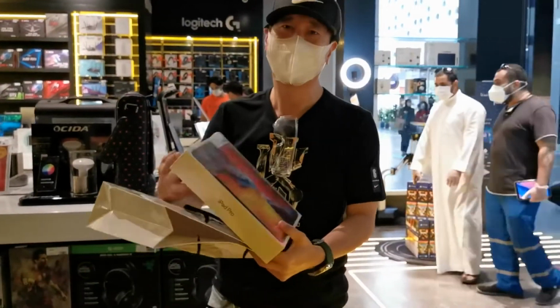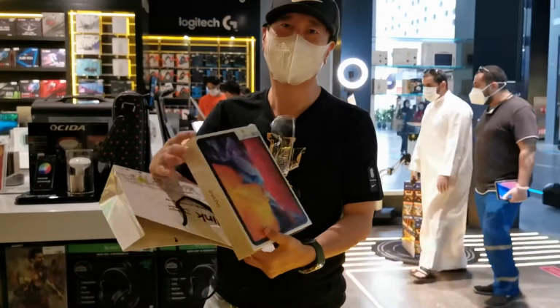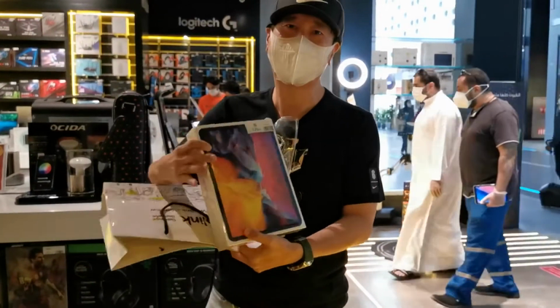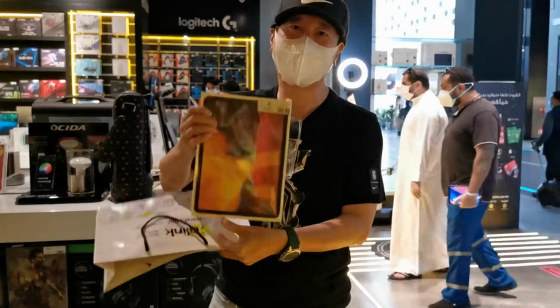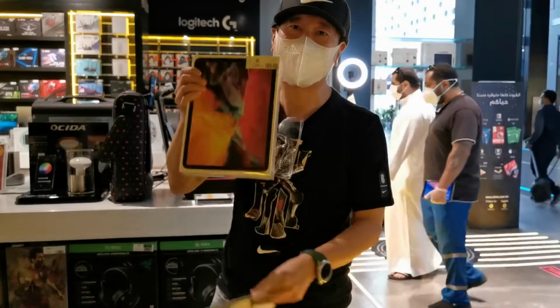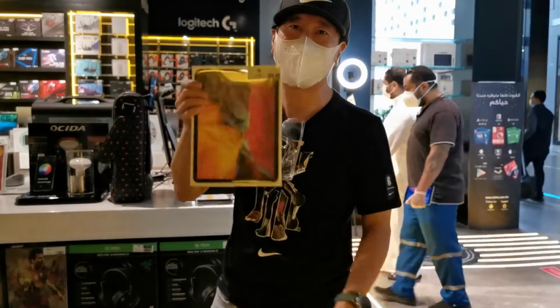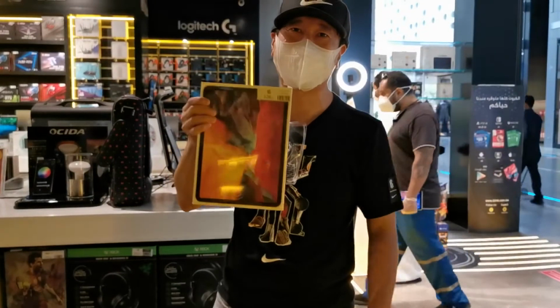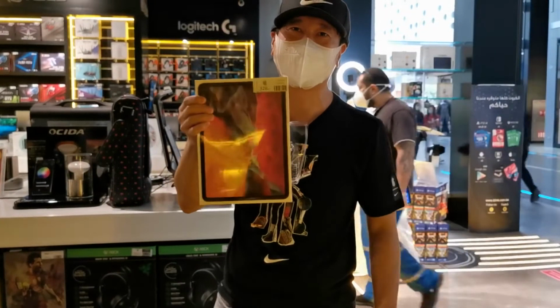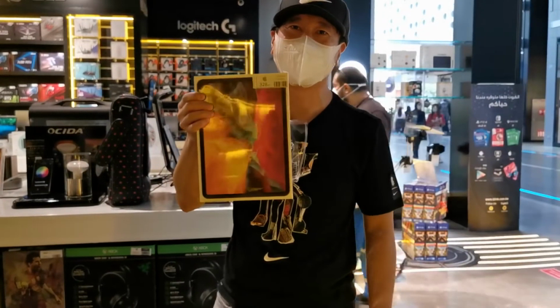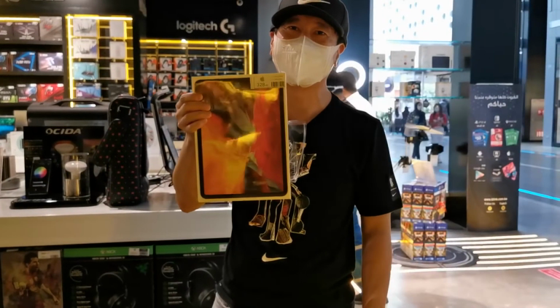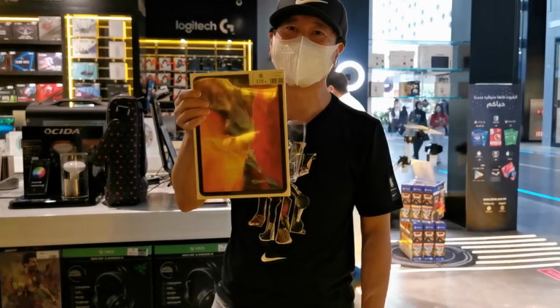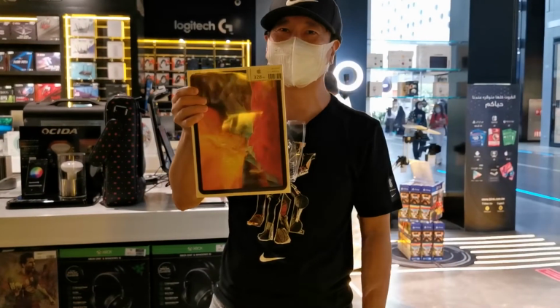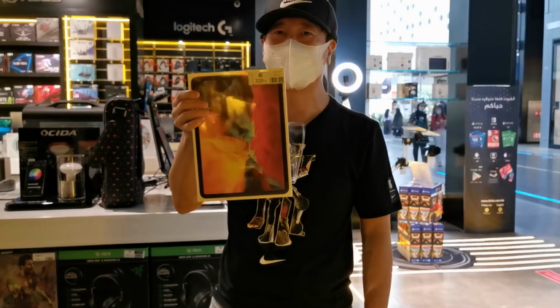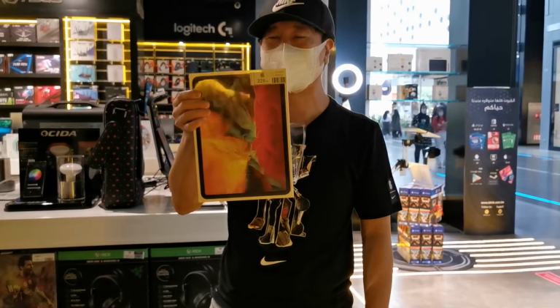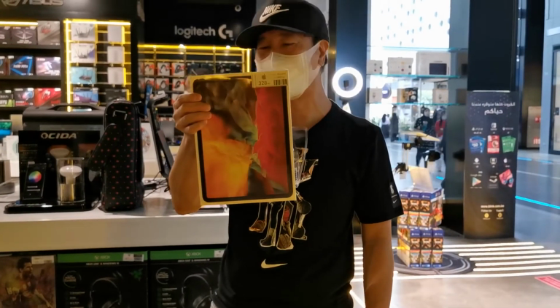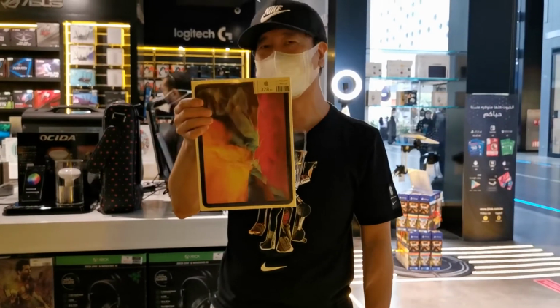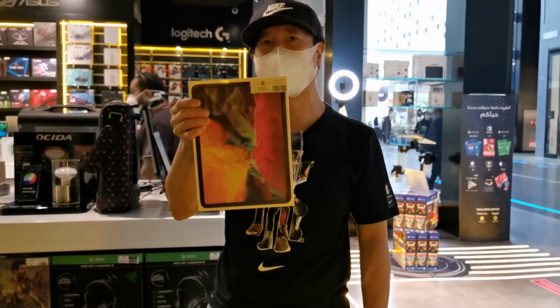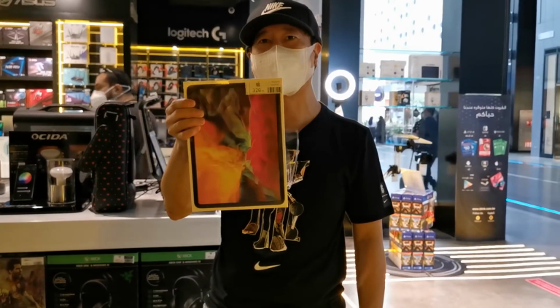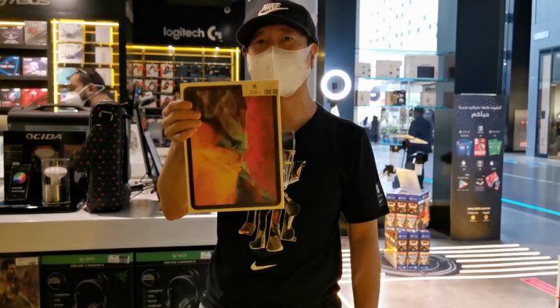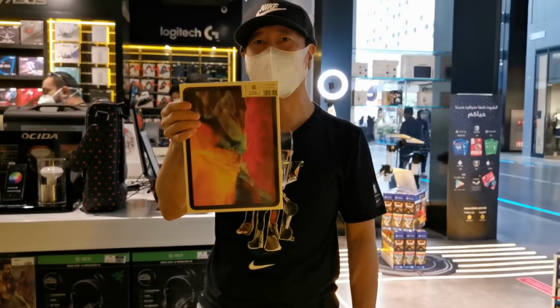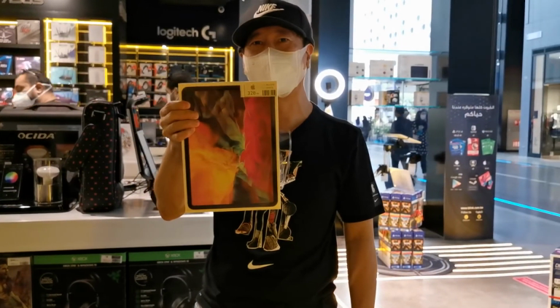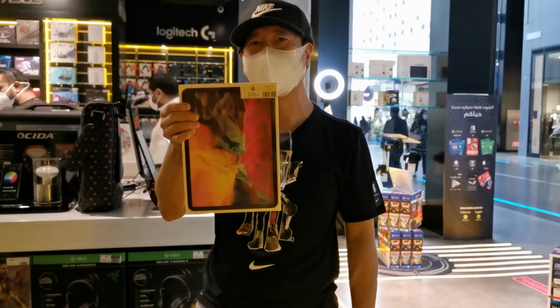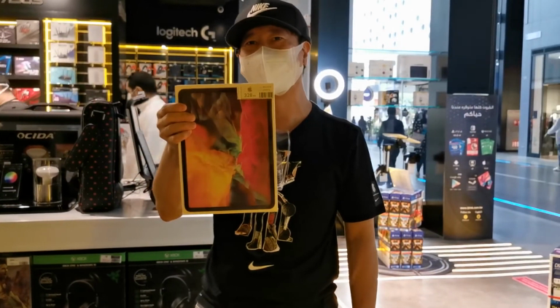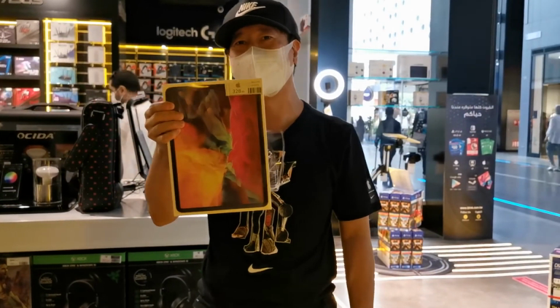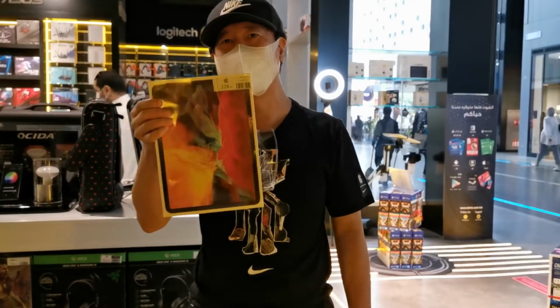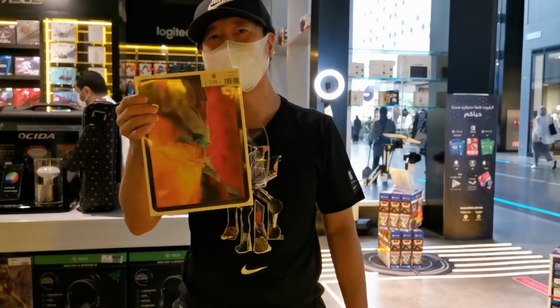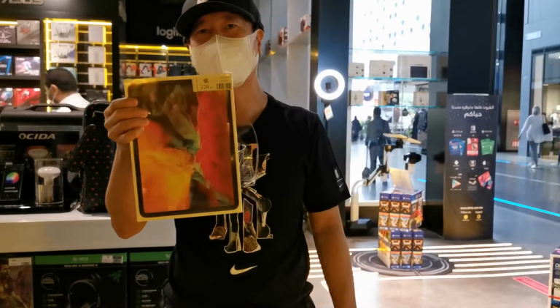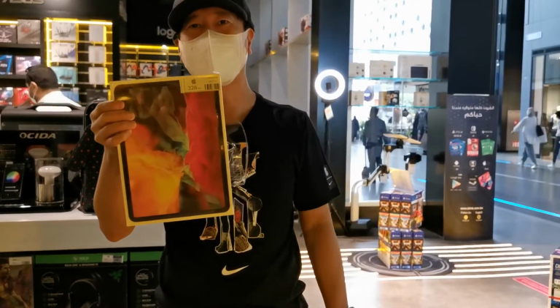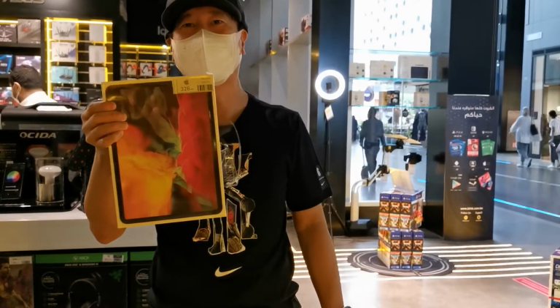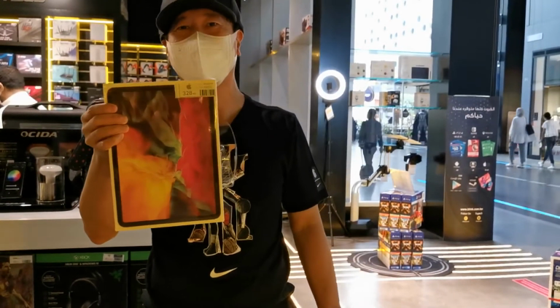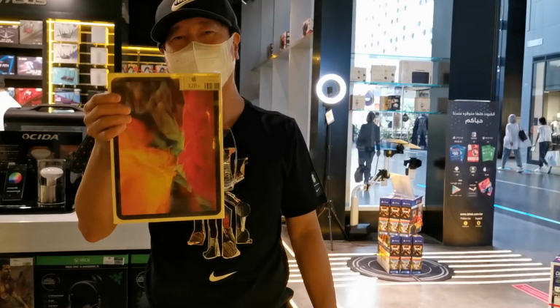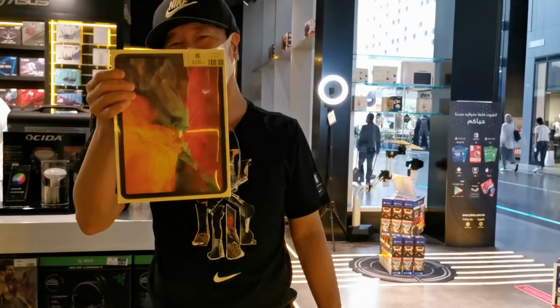Ano po? iPad. GoPro. 2020 model. 11 inches. Space Gray.